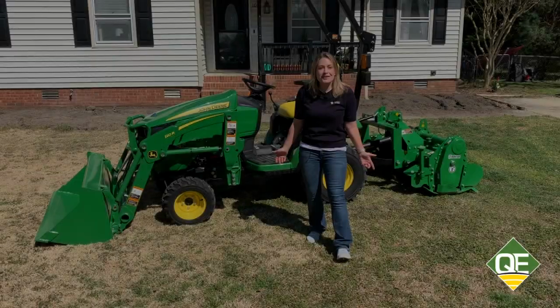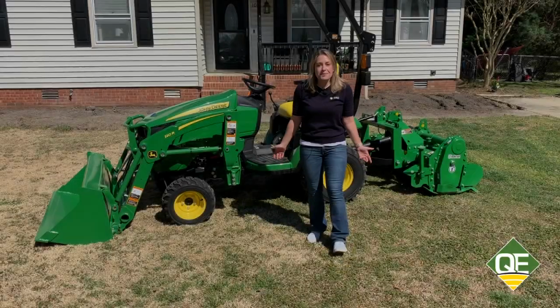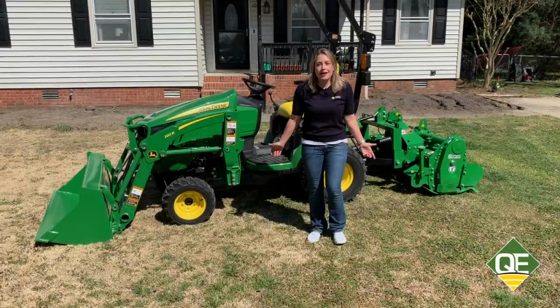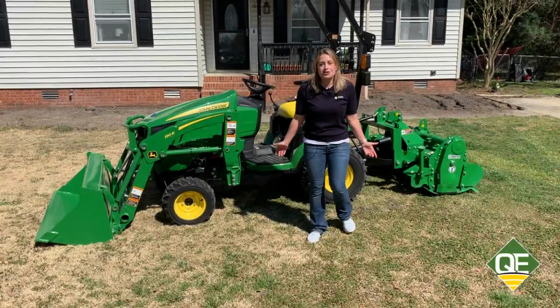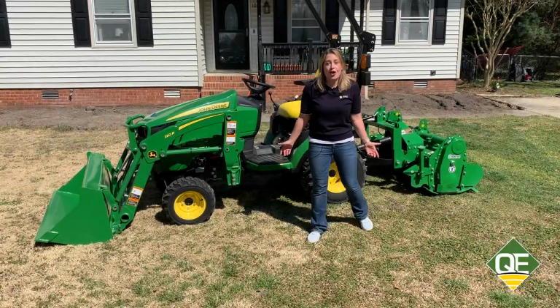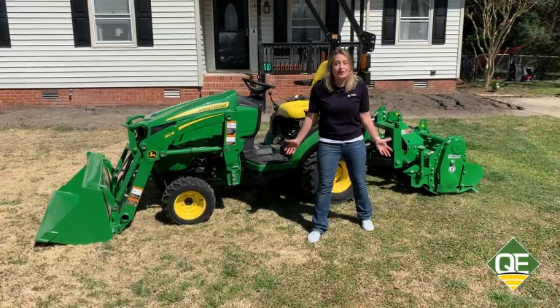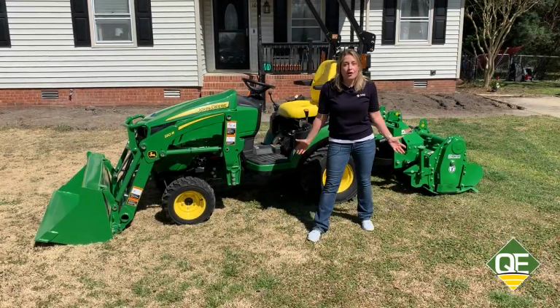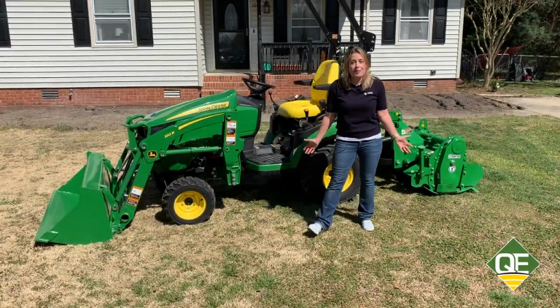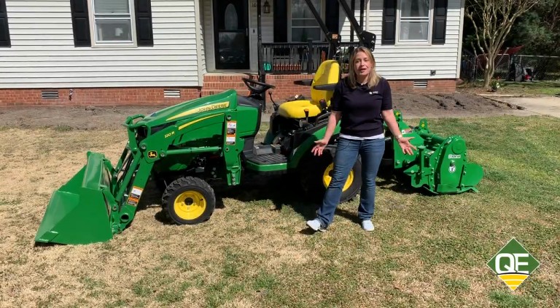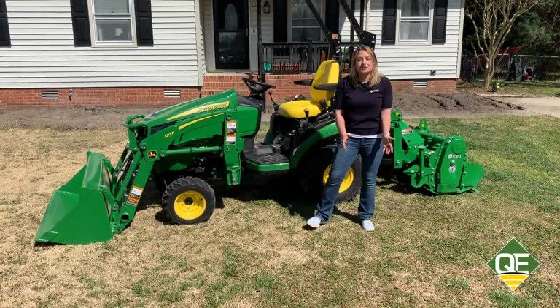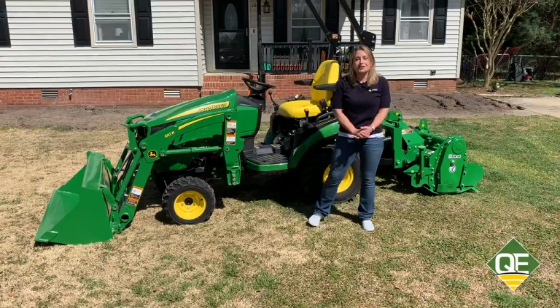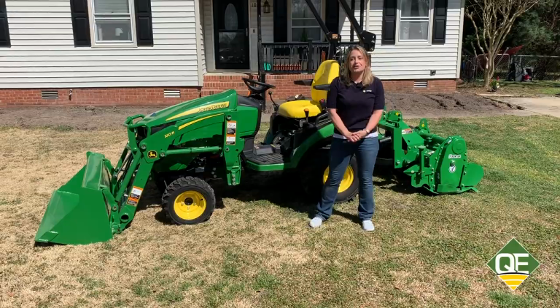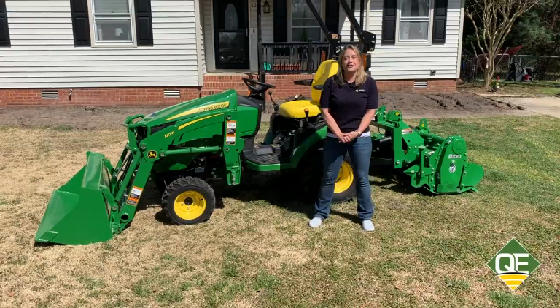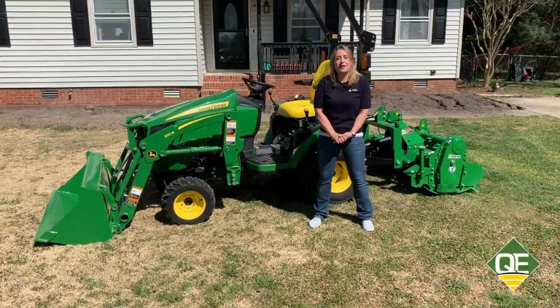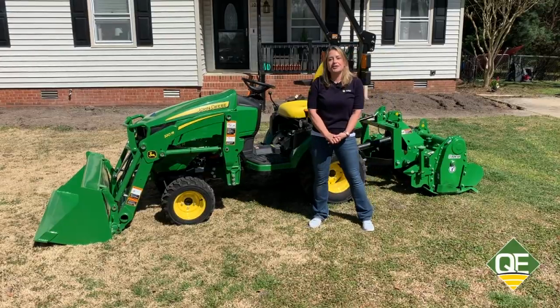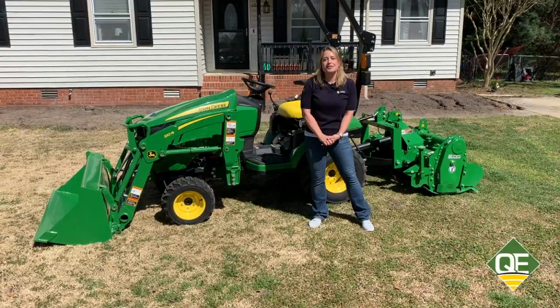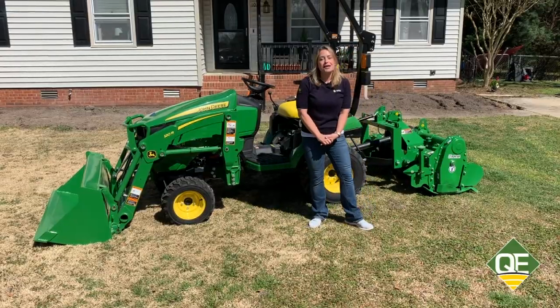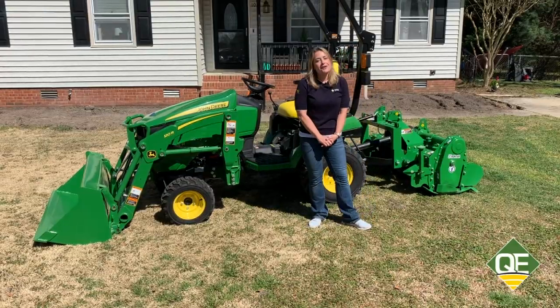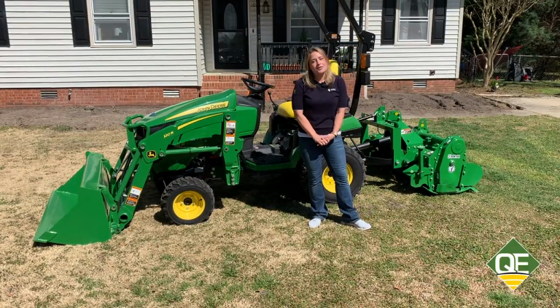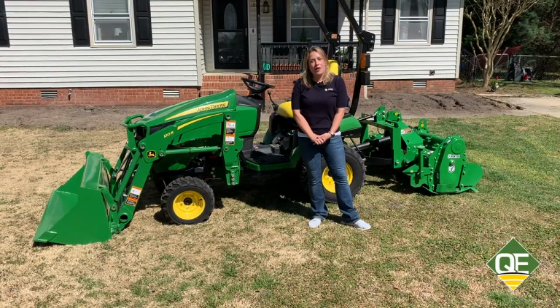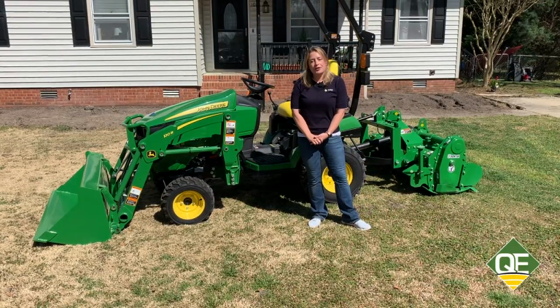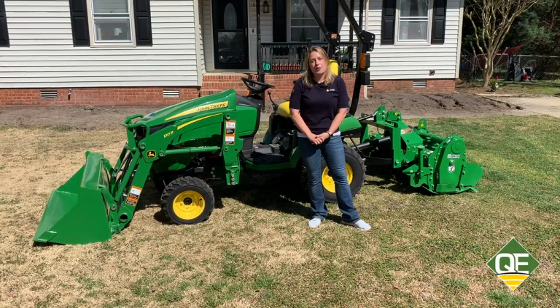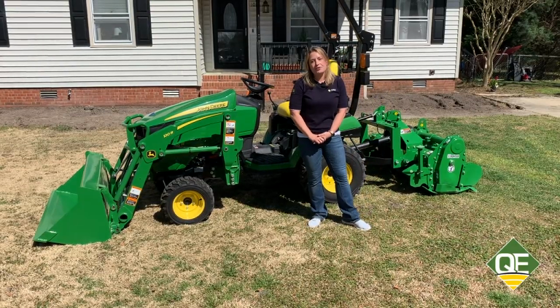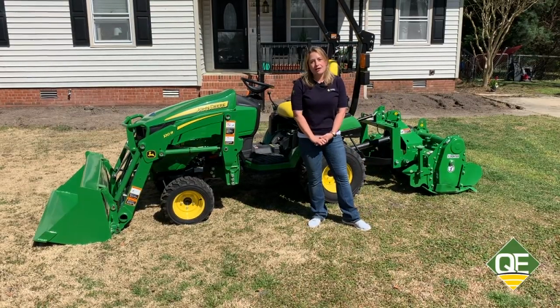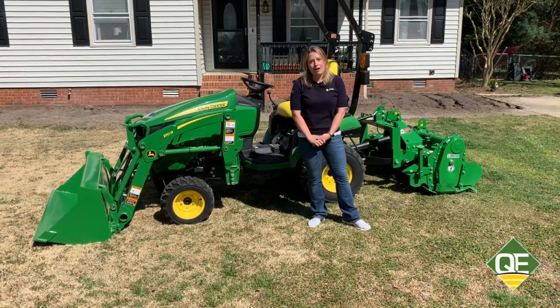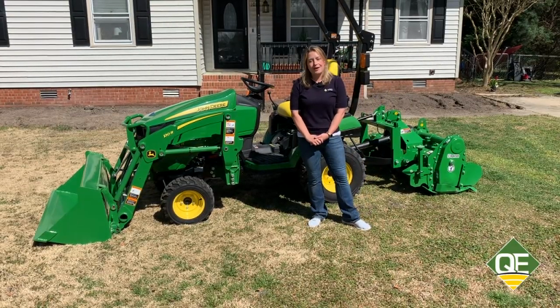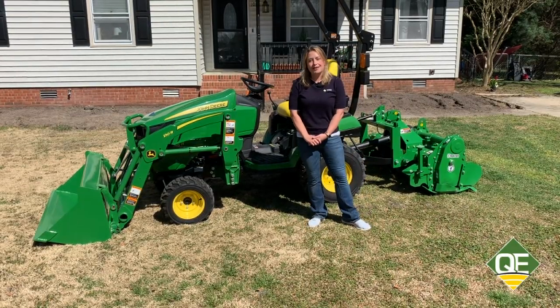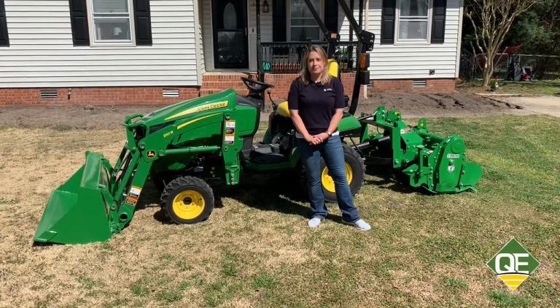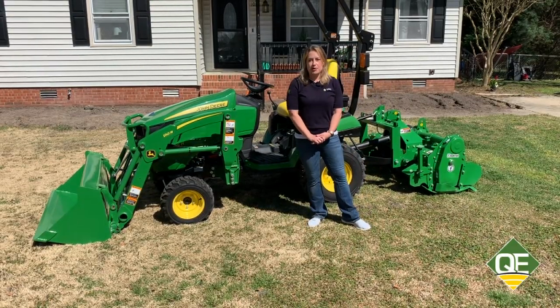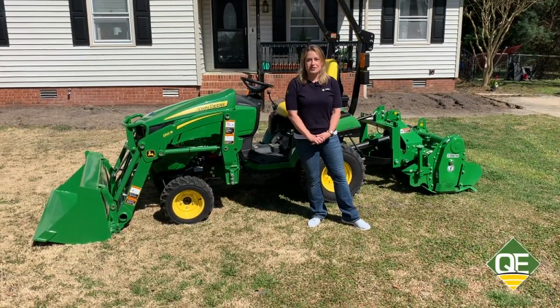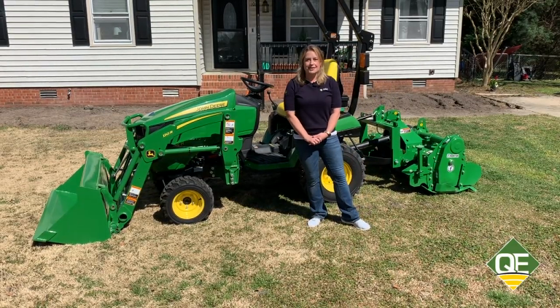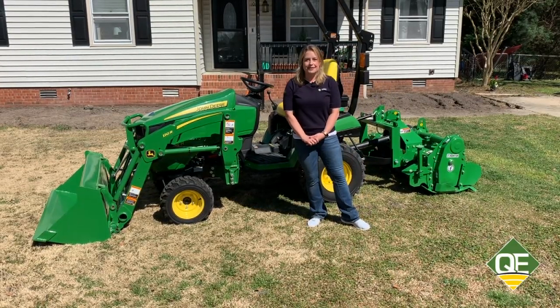For more on this package and all of our compact utility tractor packages, visit qualityequipped.com and click the promotions link.